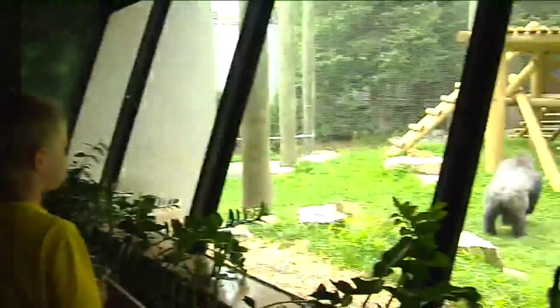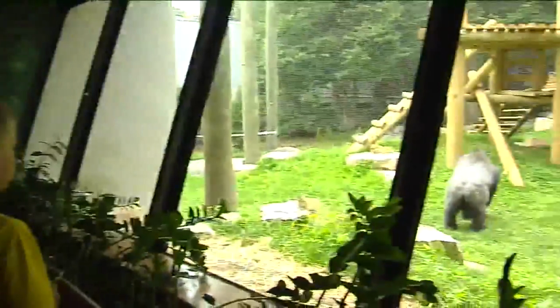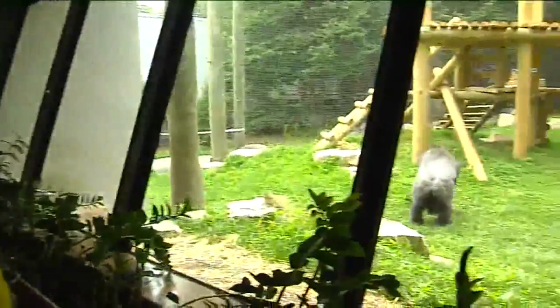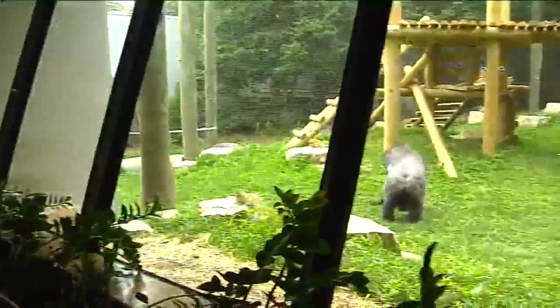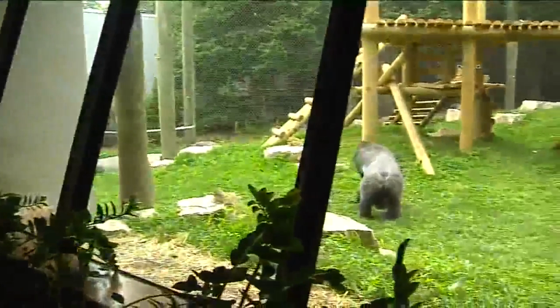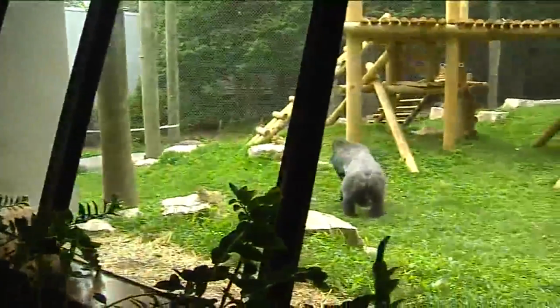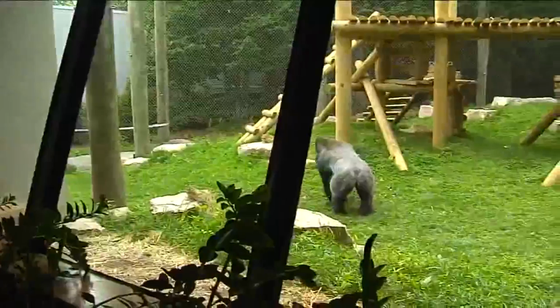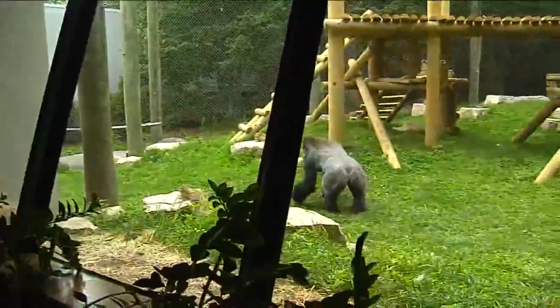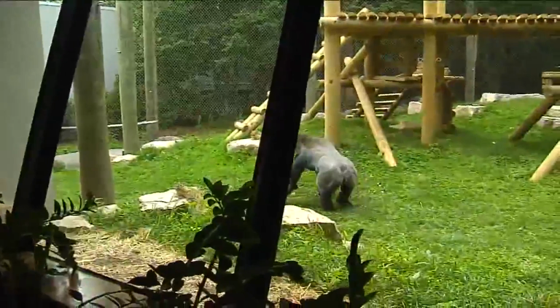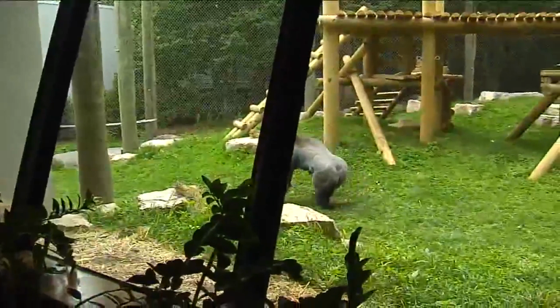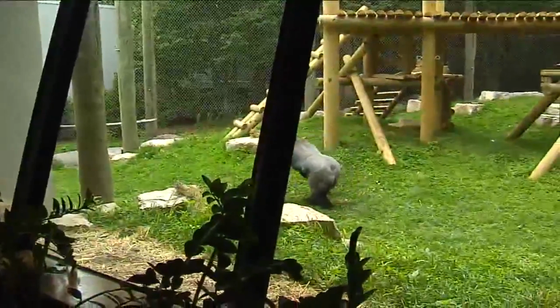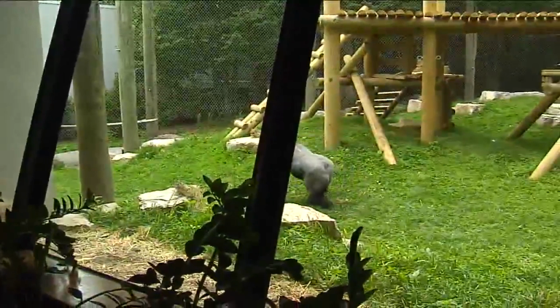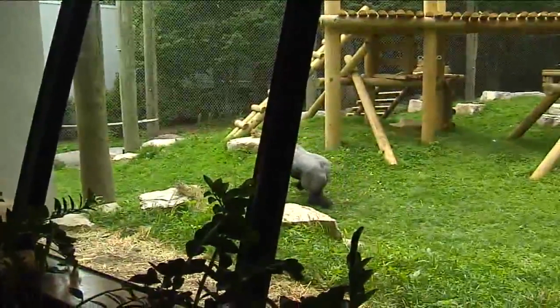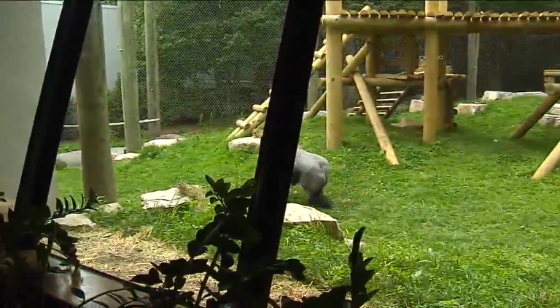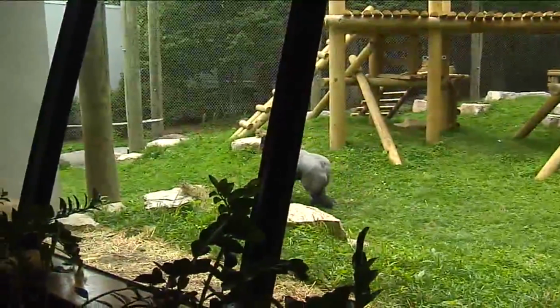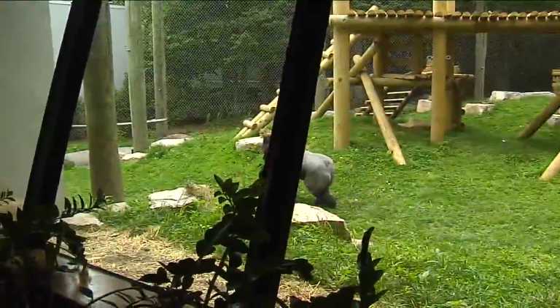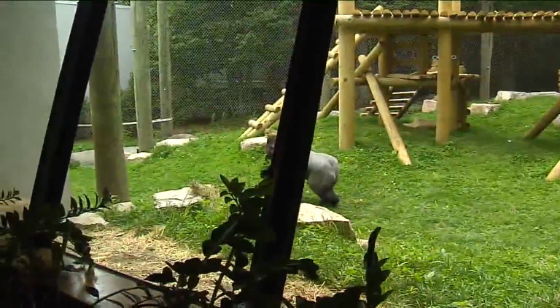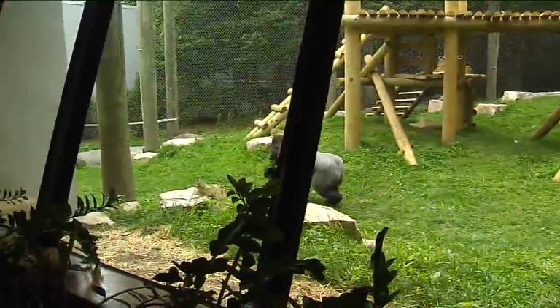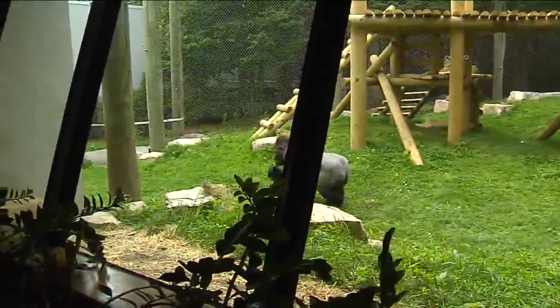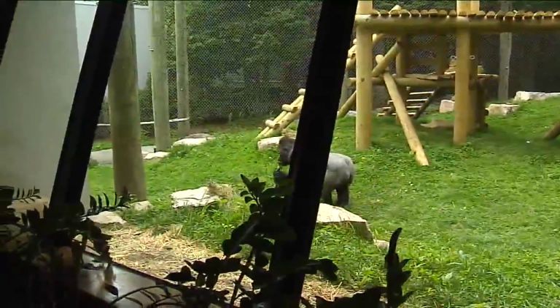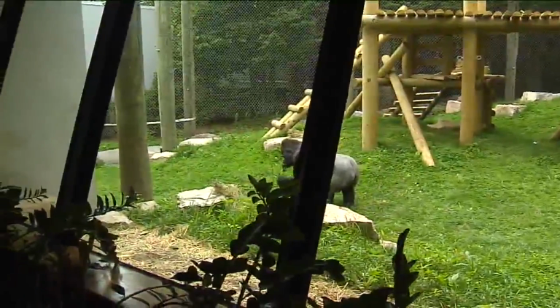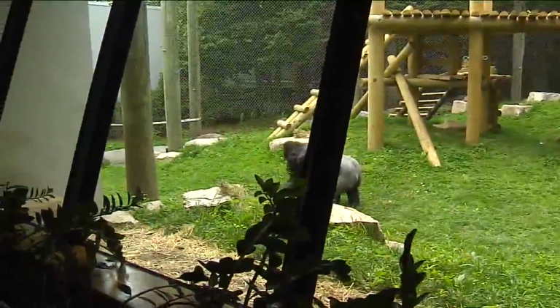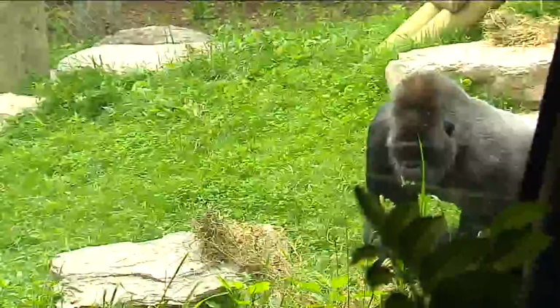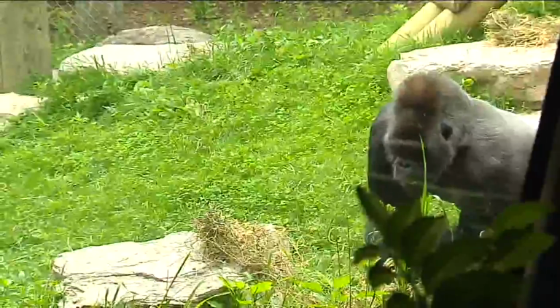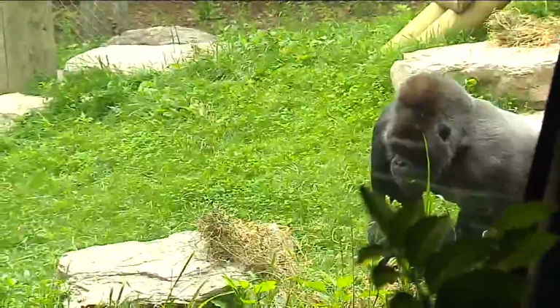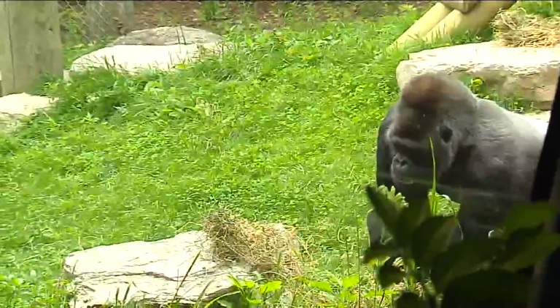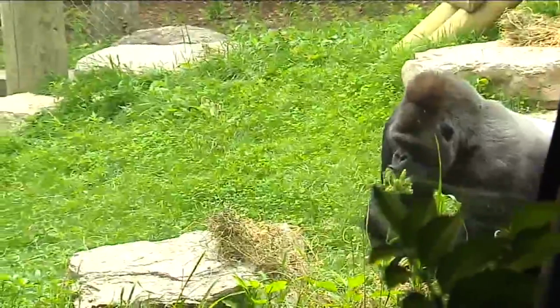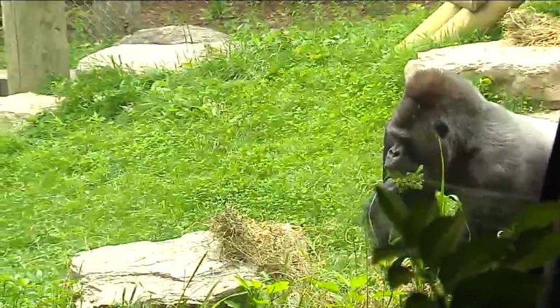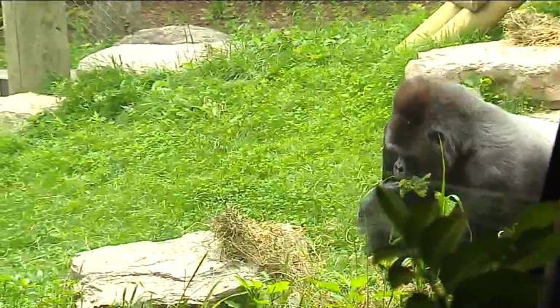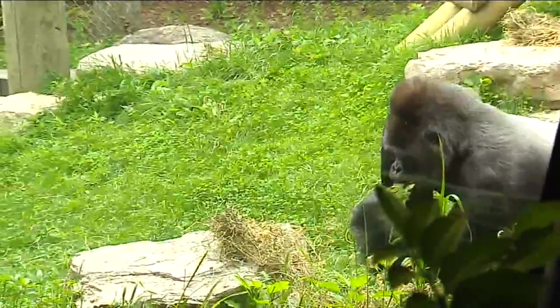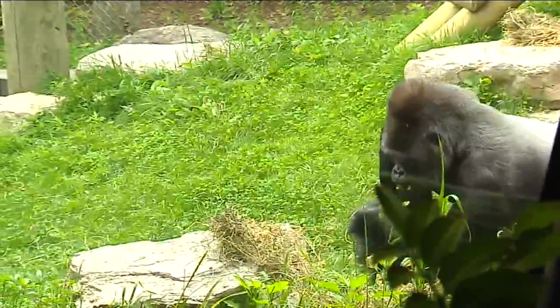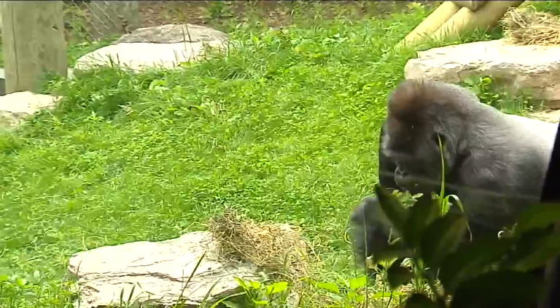Hawks Nursery did the renovation. The Zoological Society raised money for the project and the Northwestern Mutual Foundation contributed $100,000.